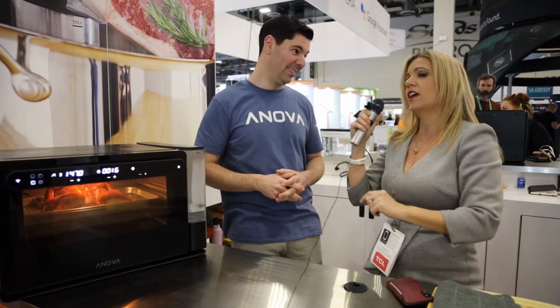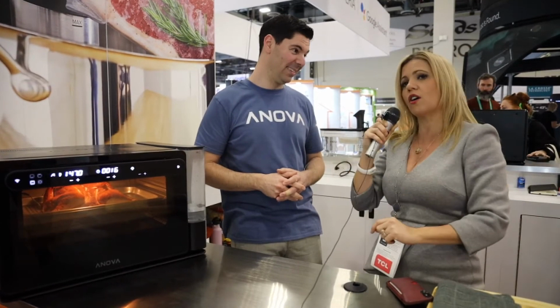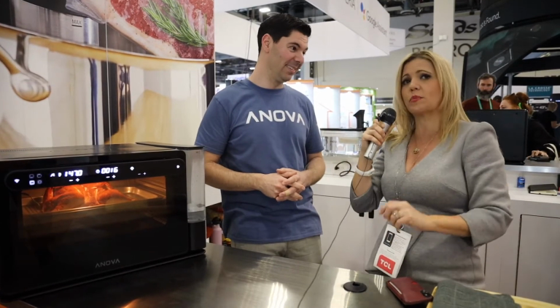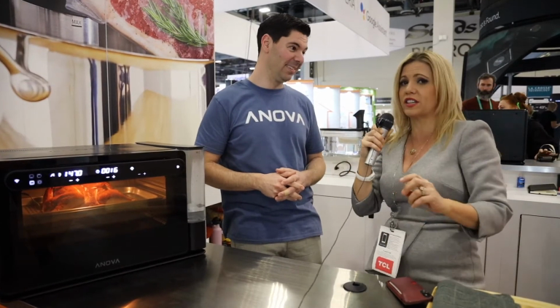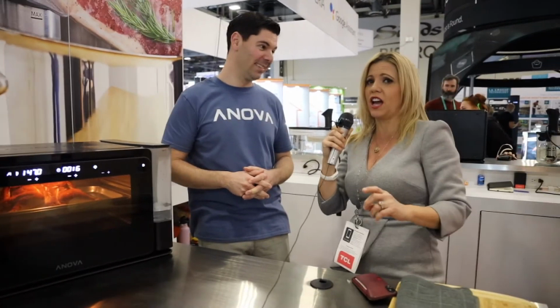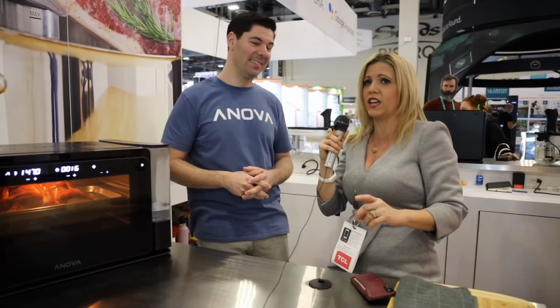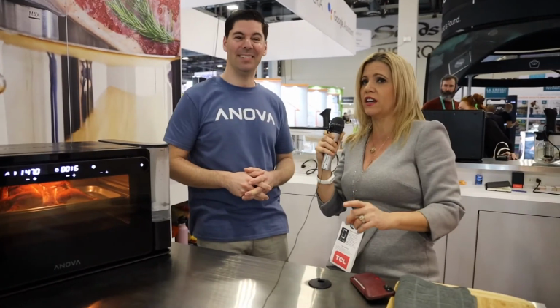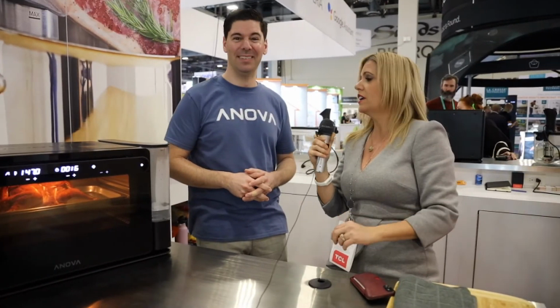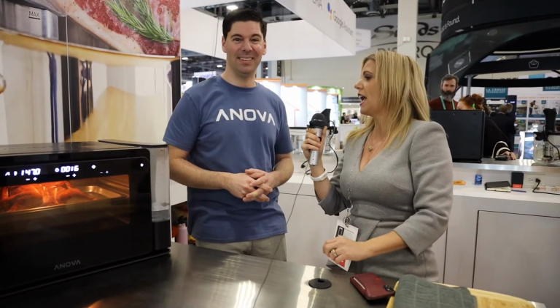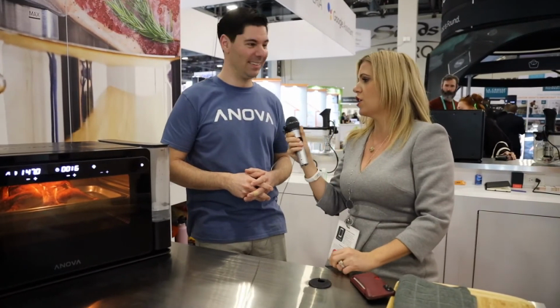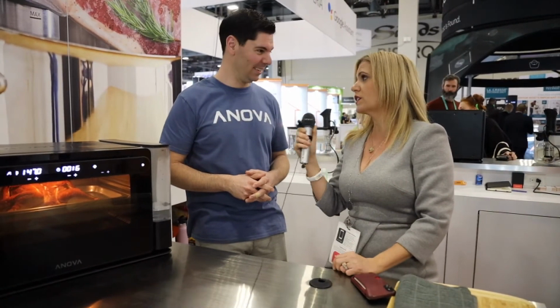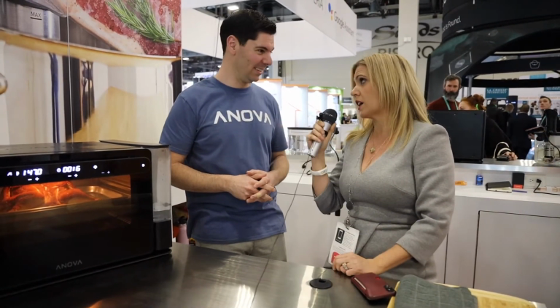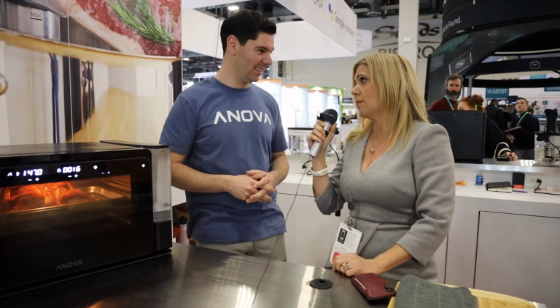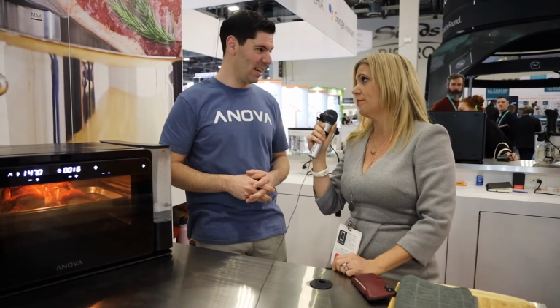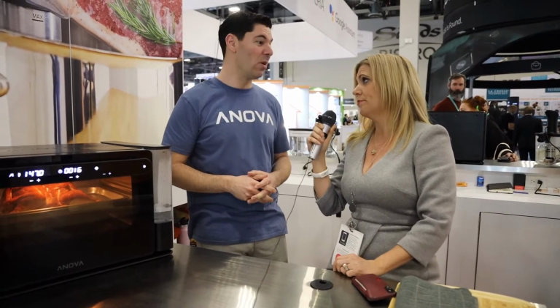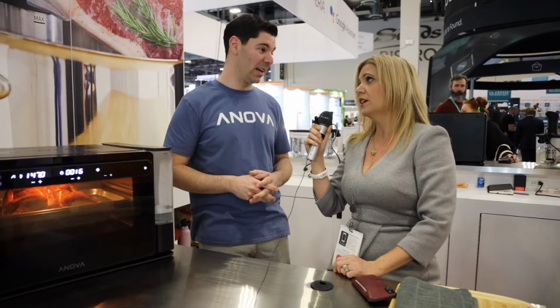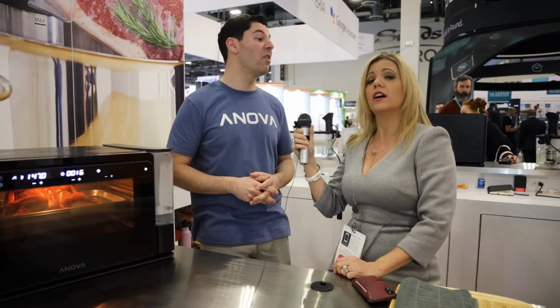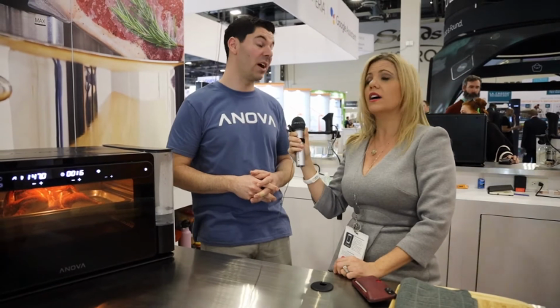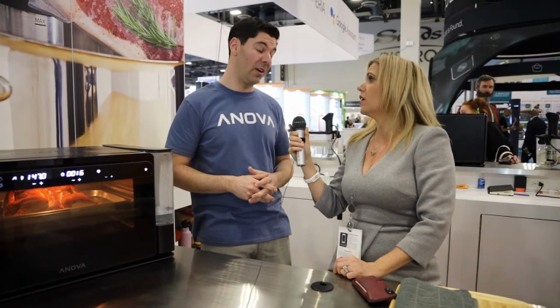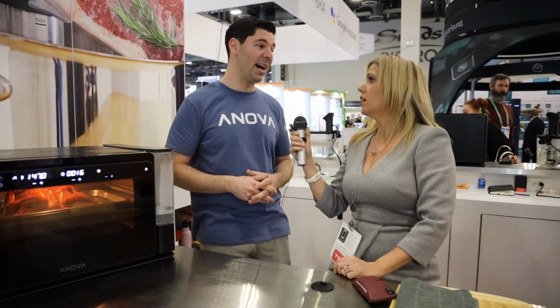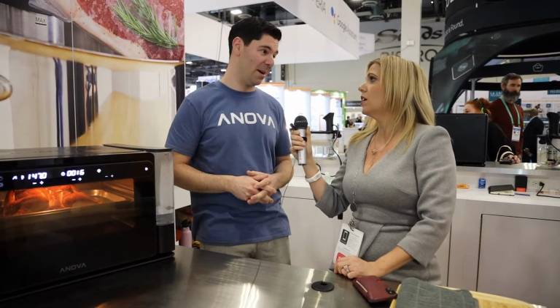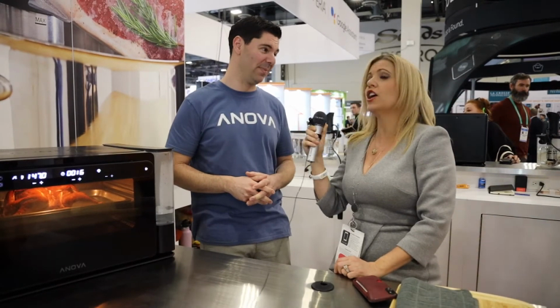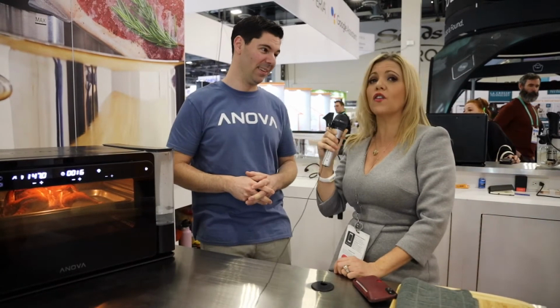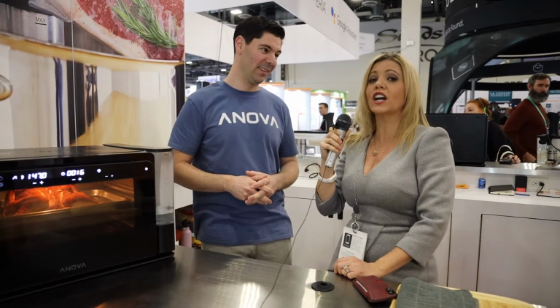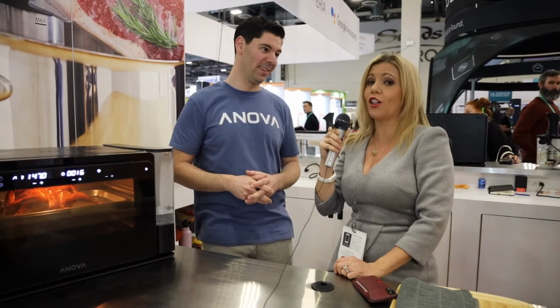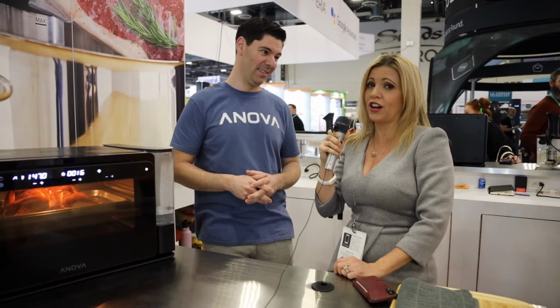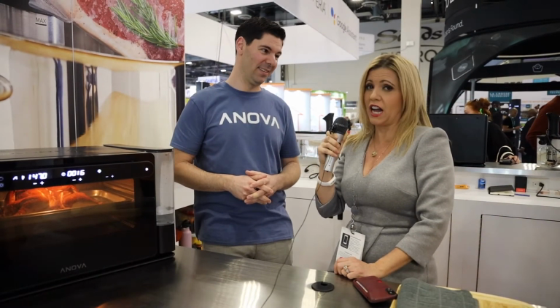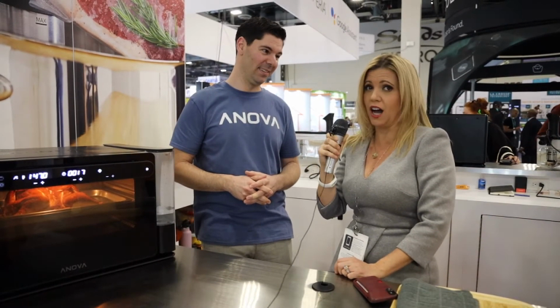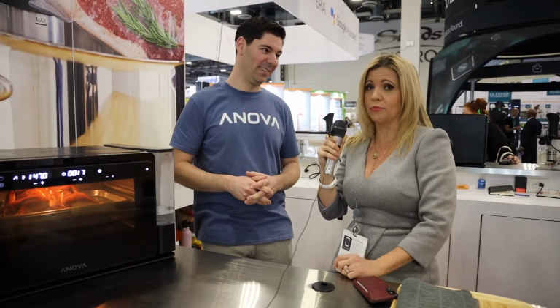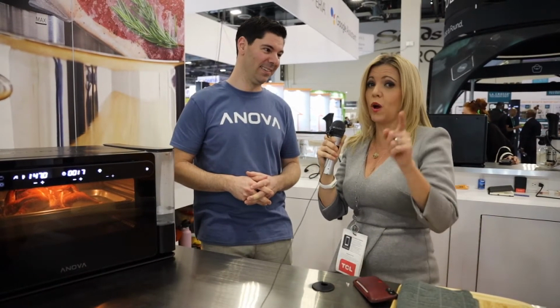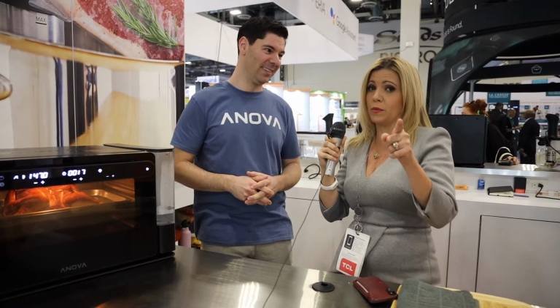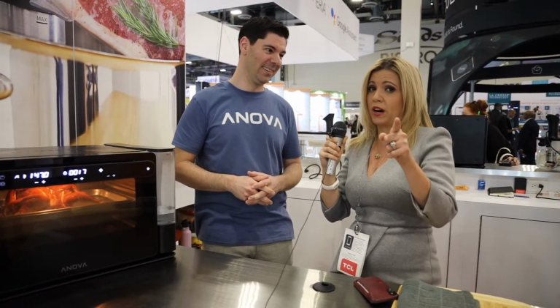Anova Precision Oven — find it at anovaculinary.com. You're welcome, America.